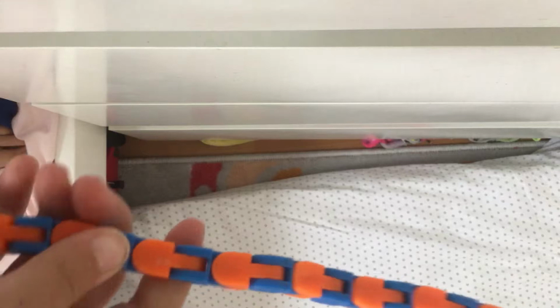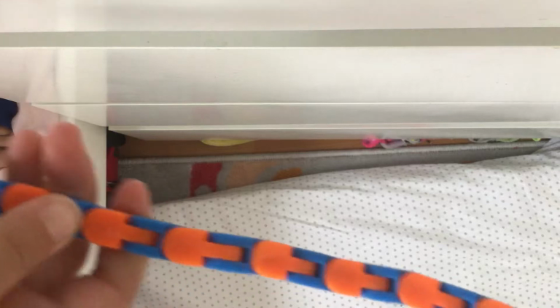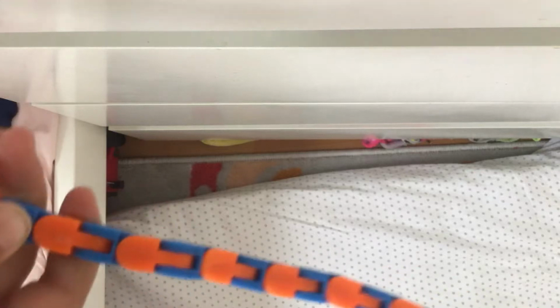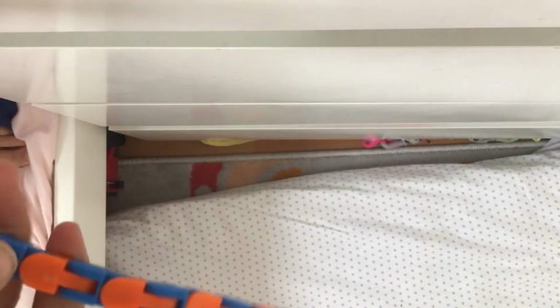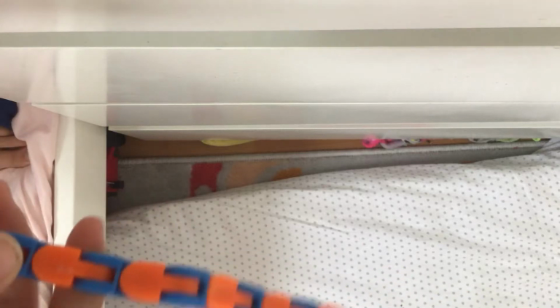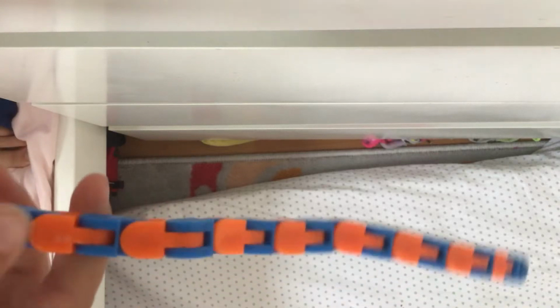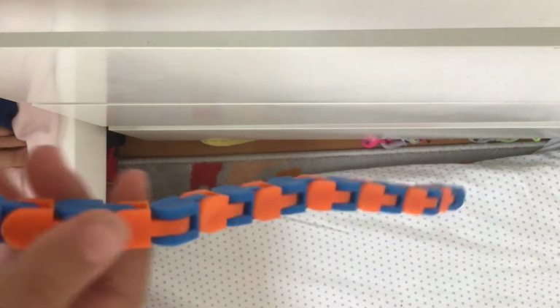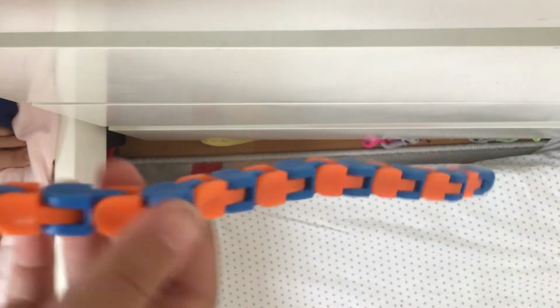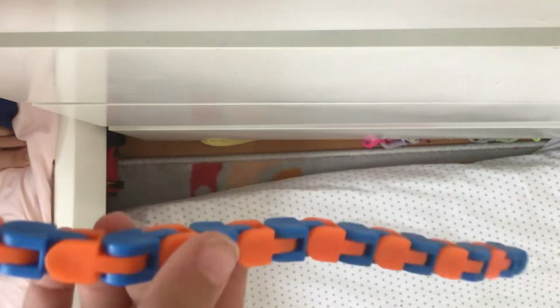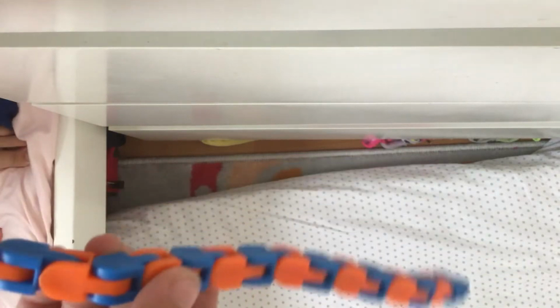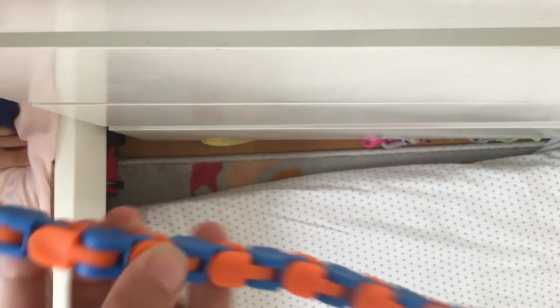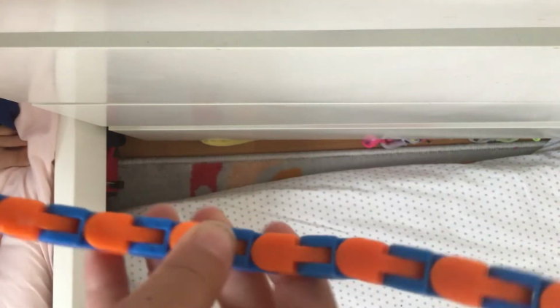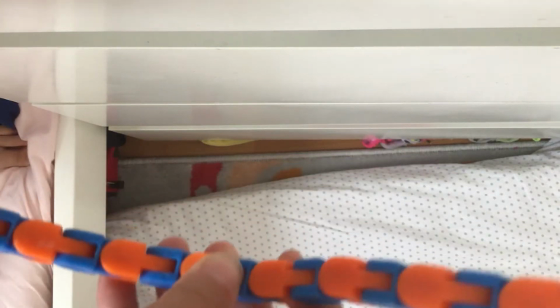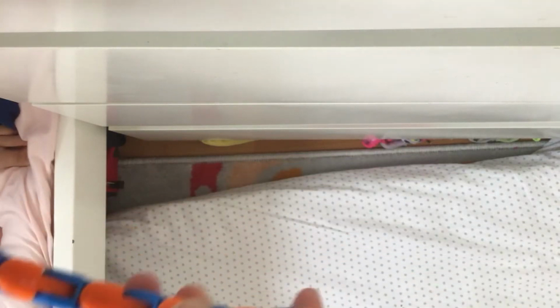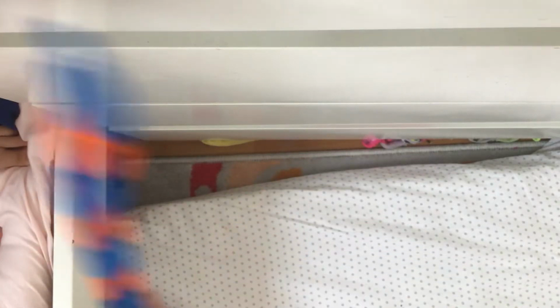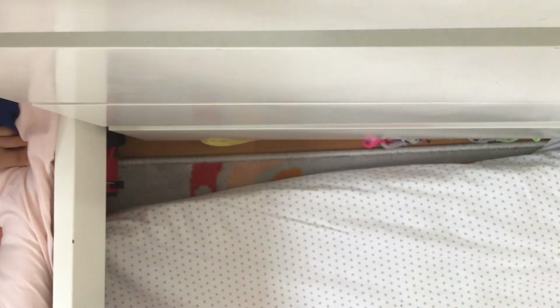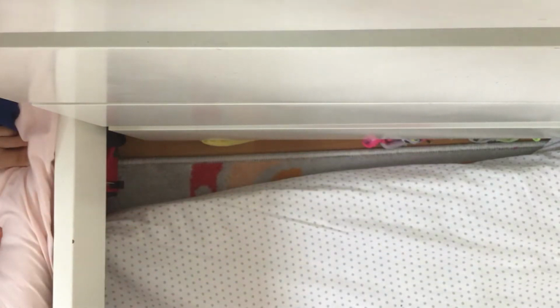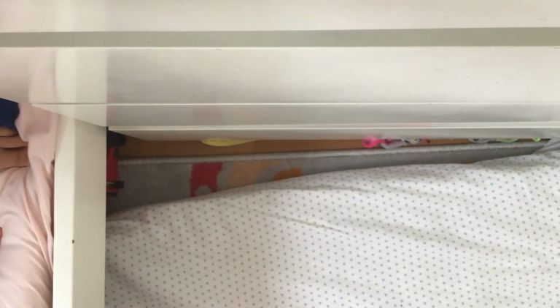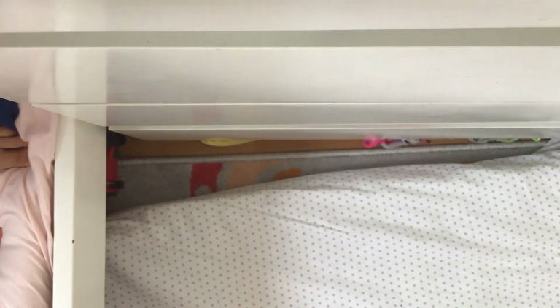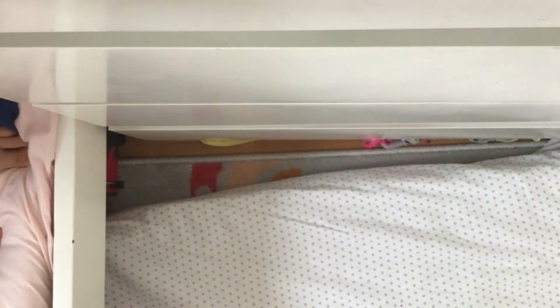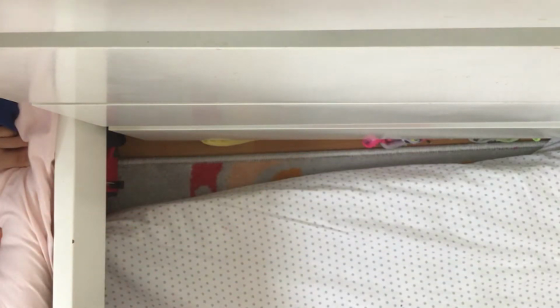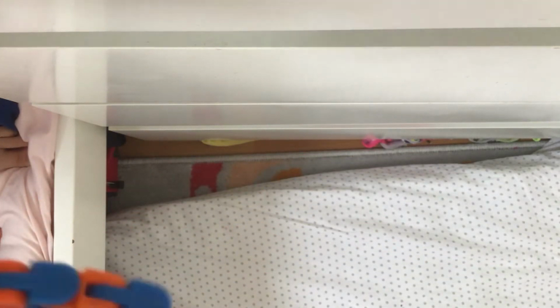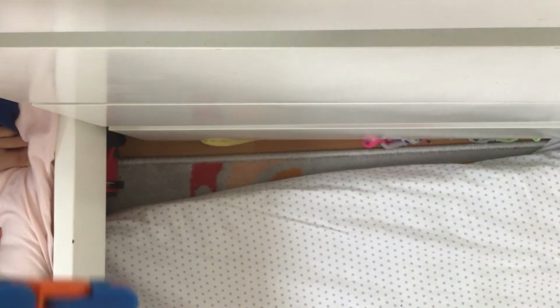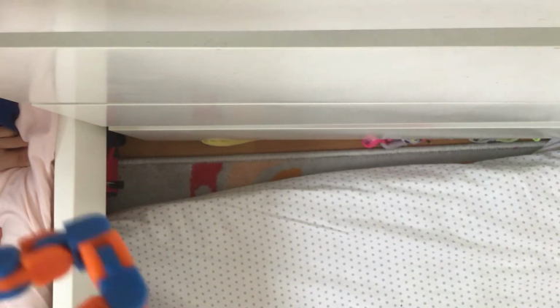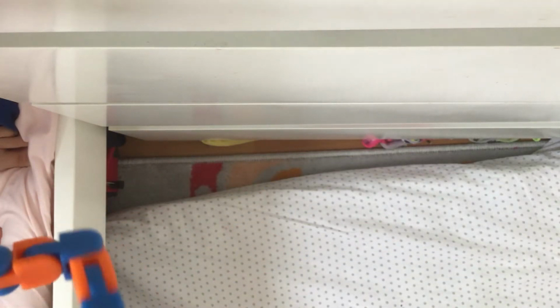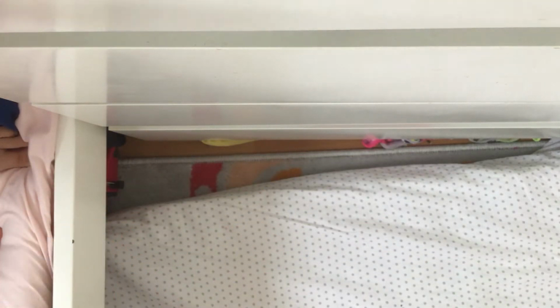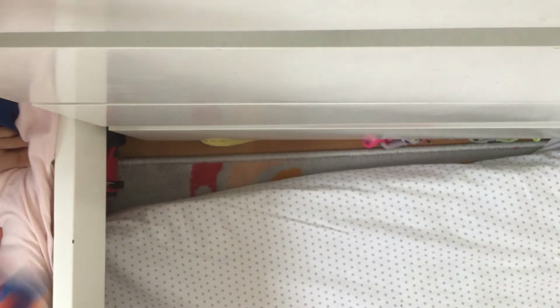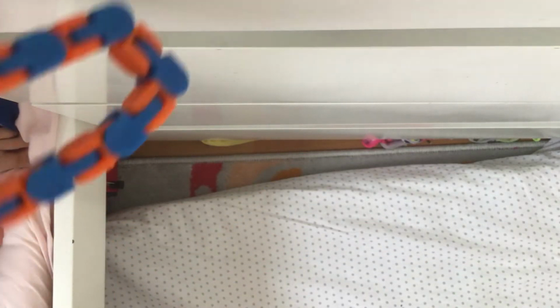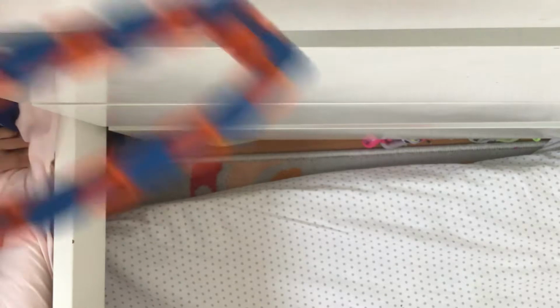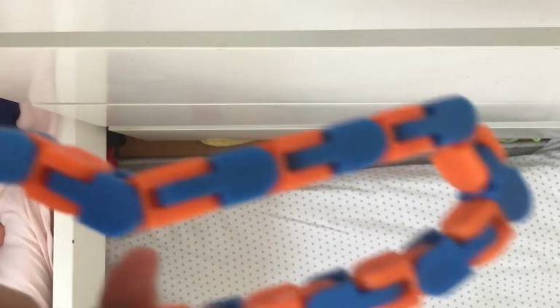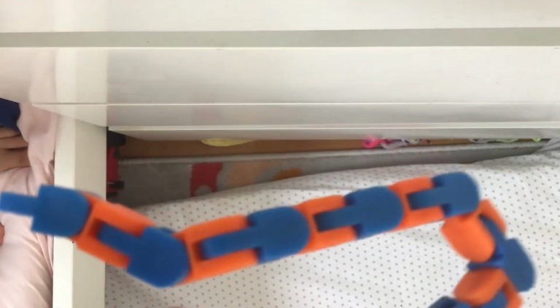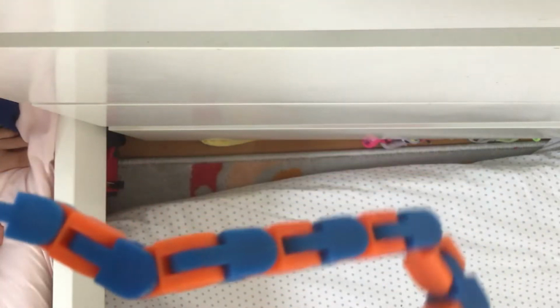Hey guys, today I'm going to be showing you how to make a snapper out of a left chuck.